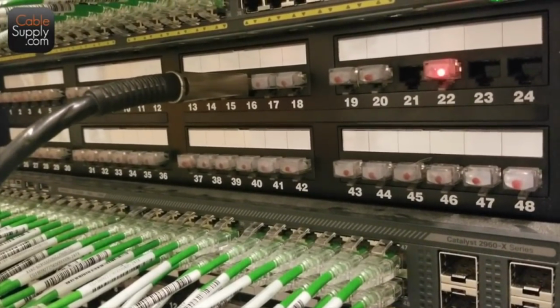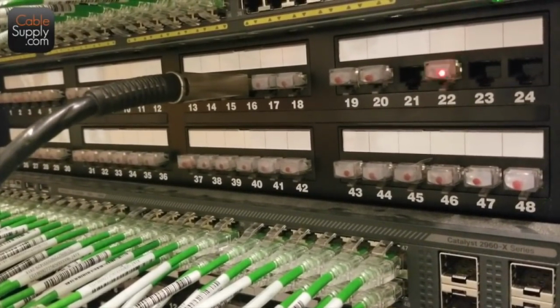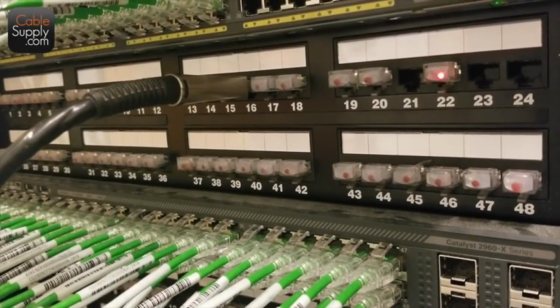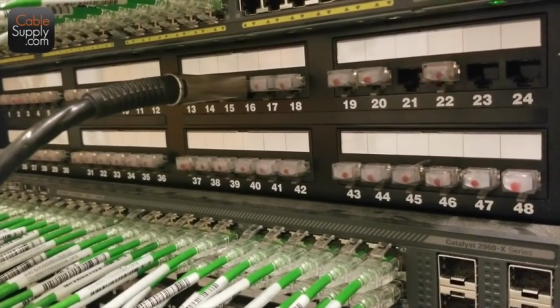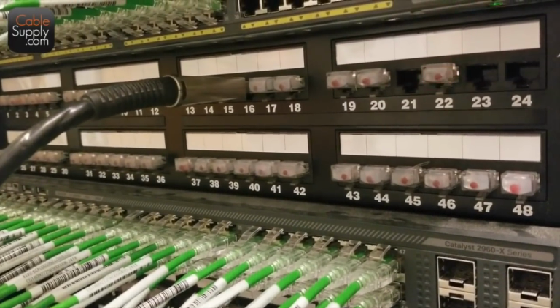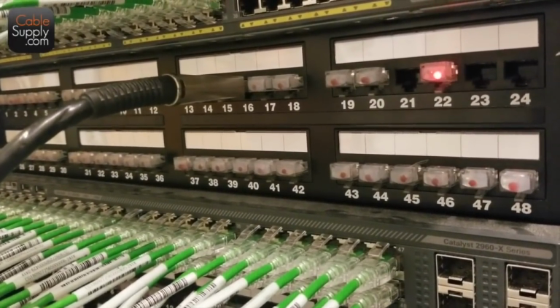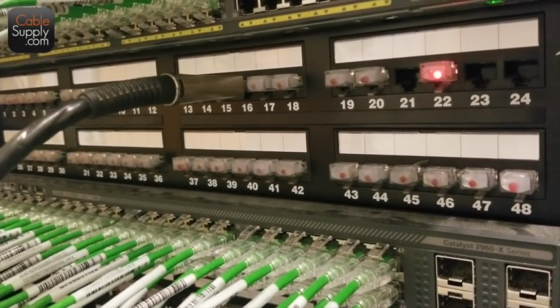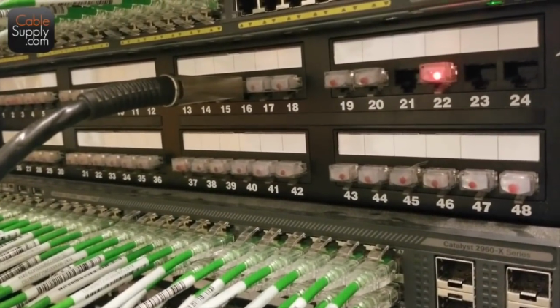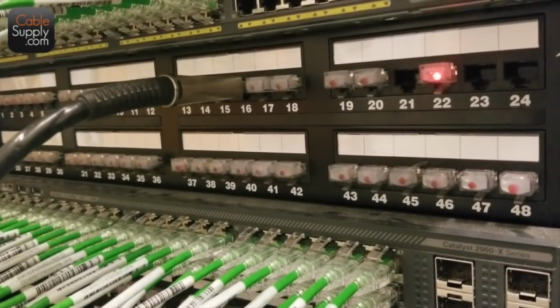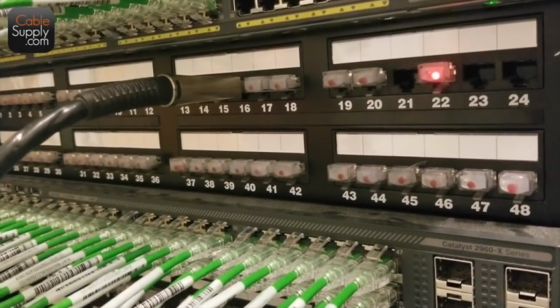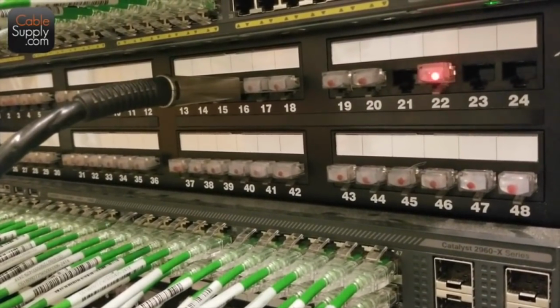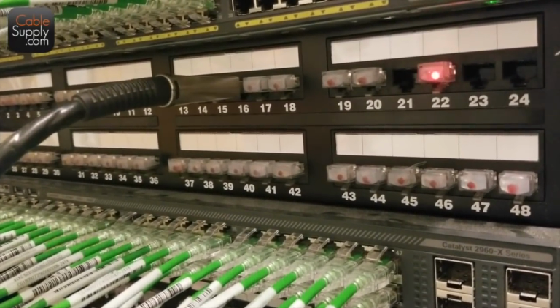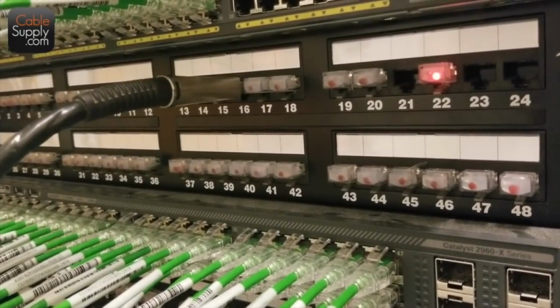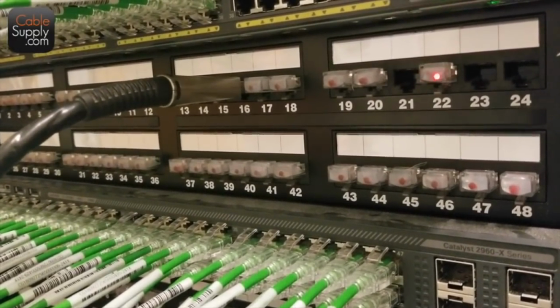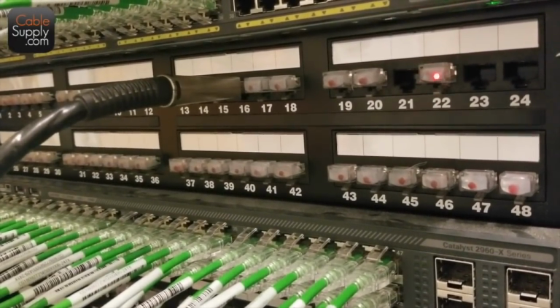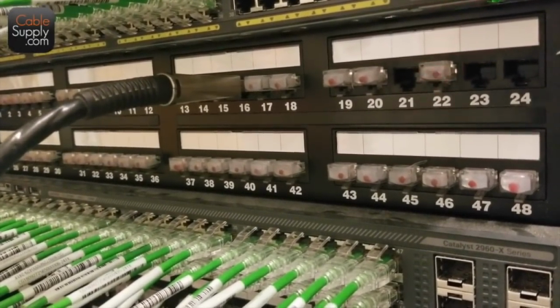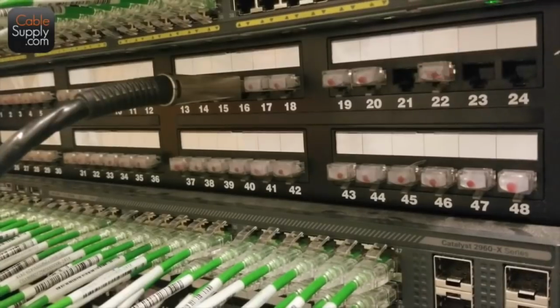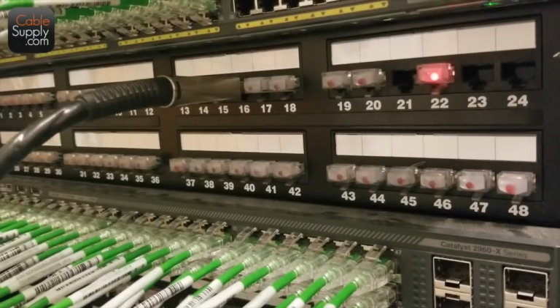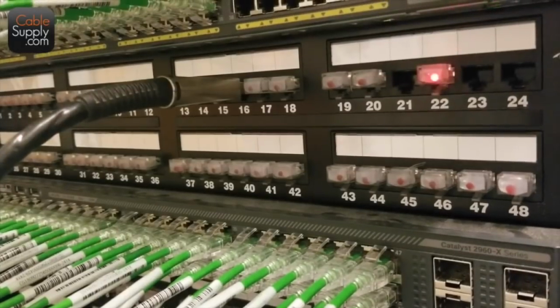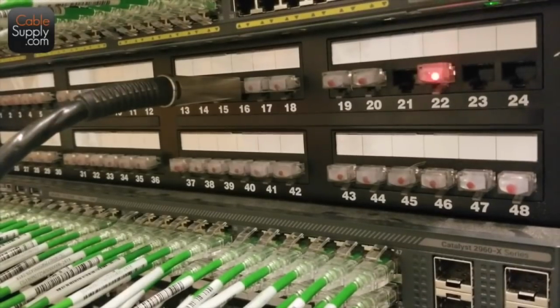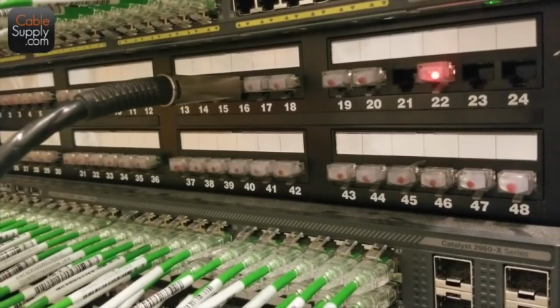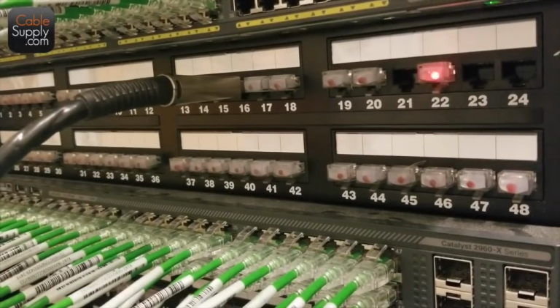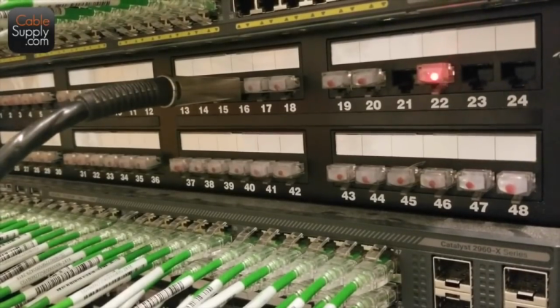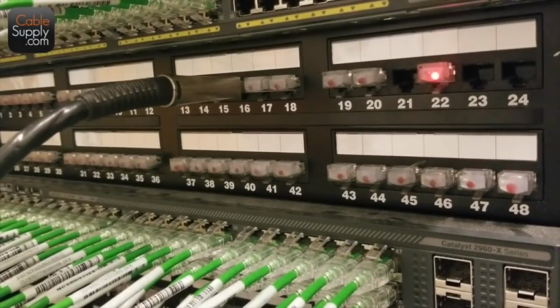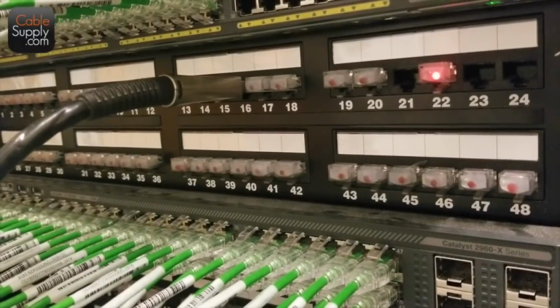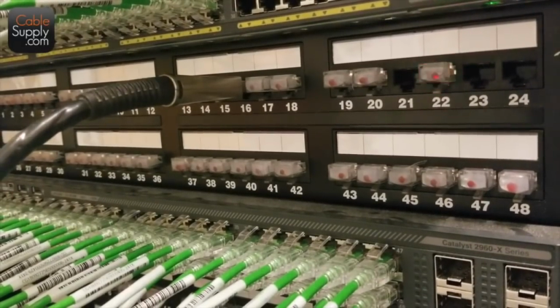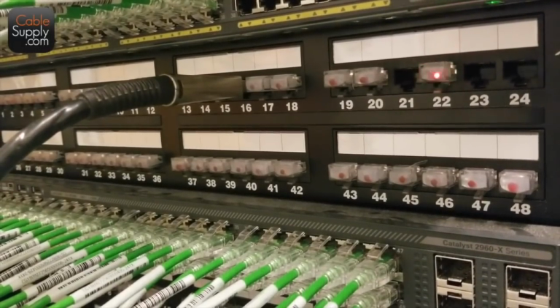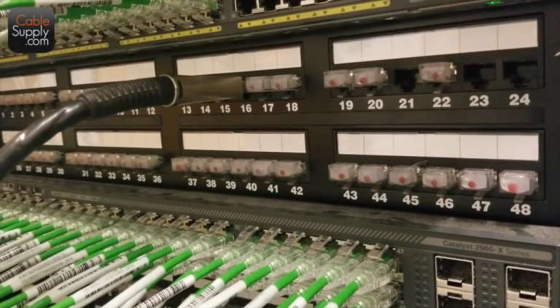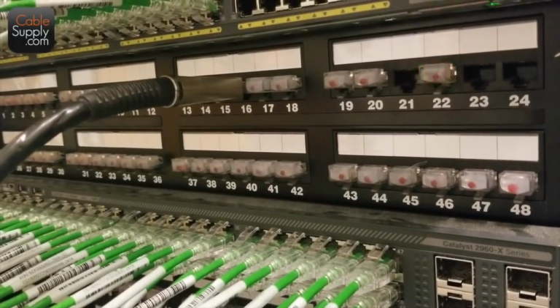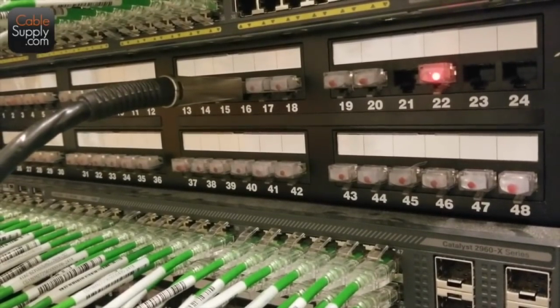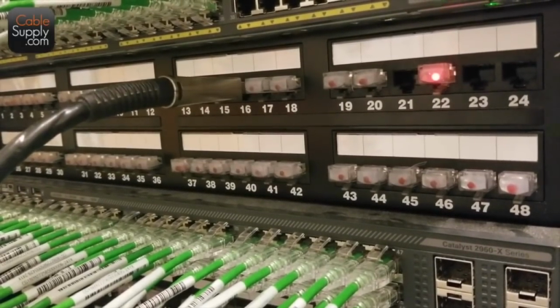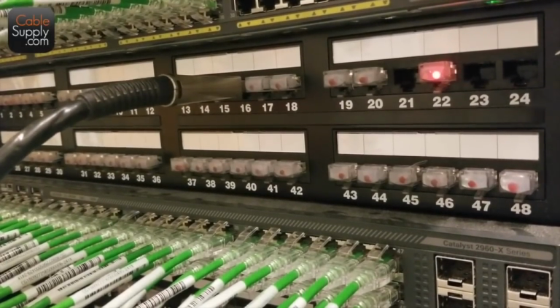Are you doing labeling also? No, not yet — we'll go around and label at the end.